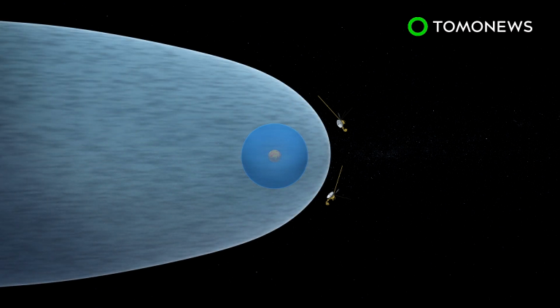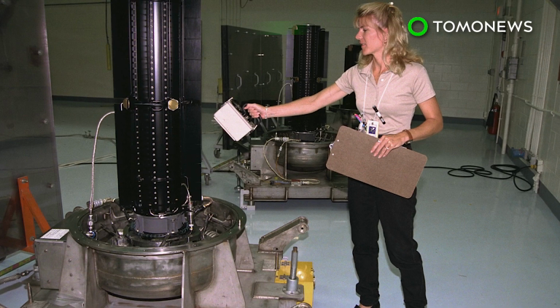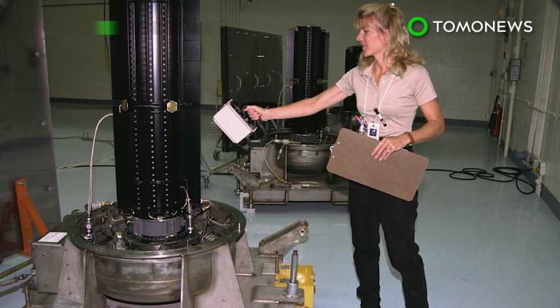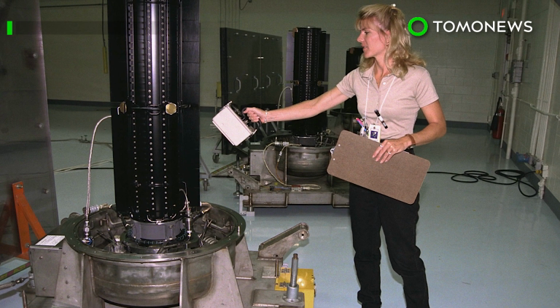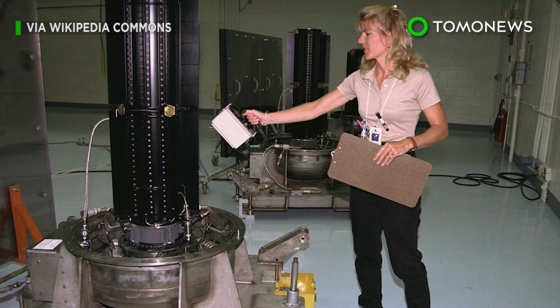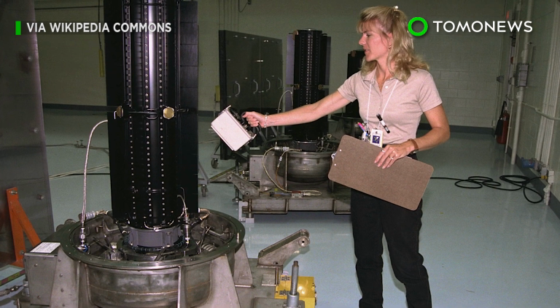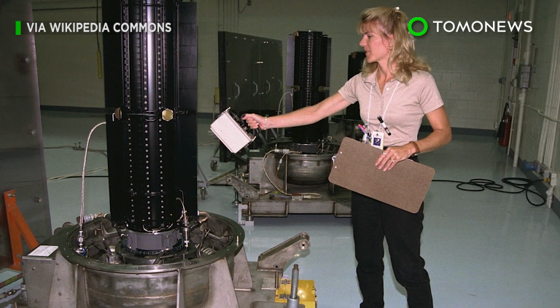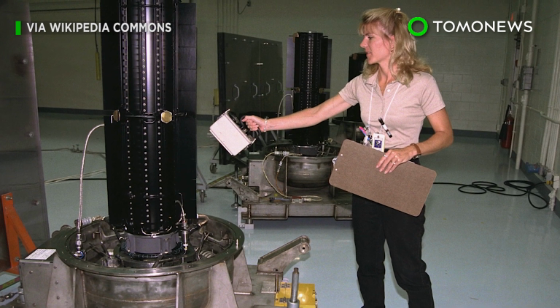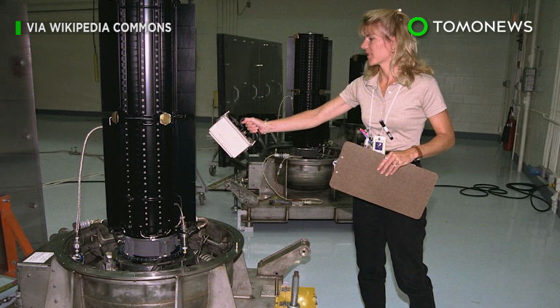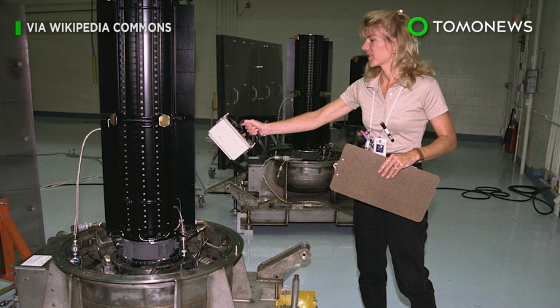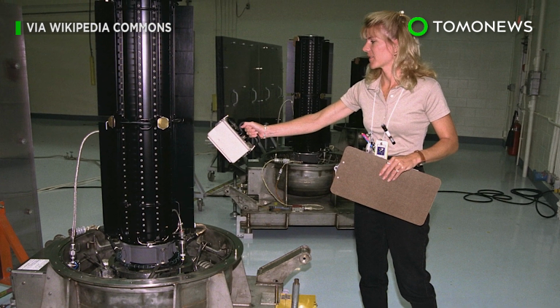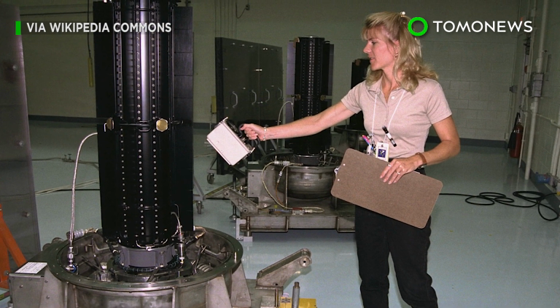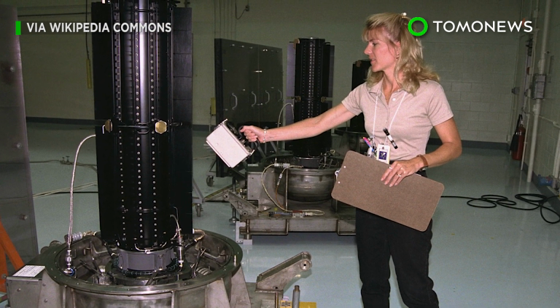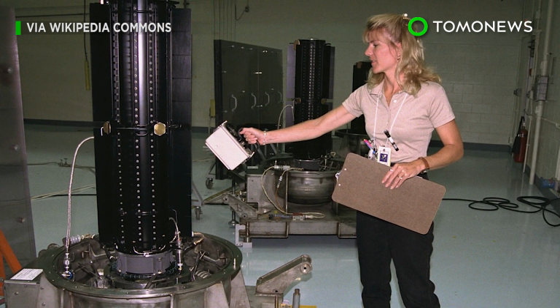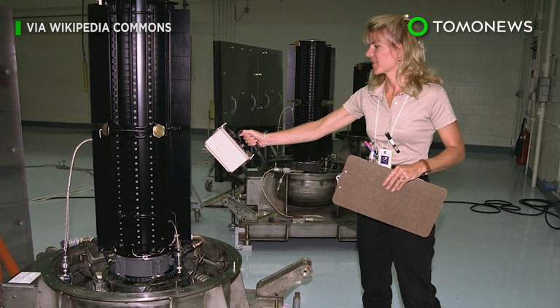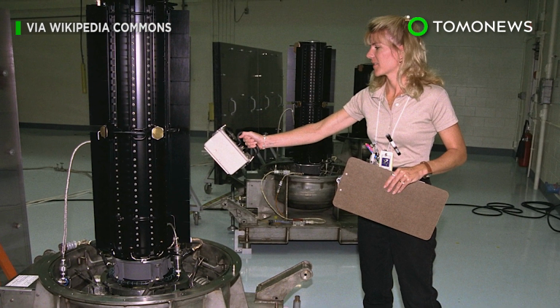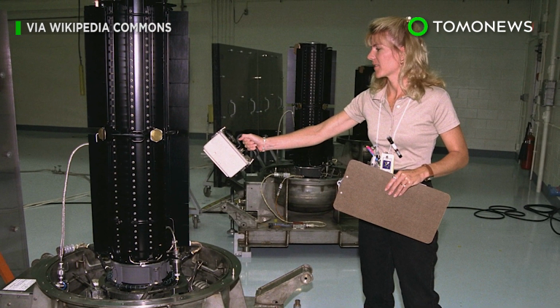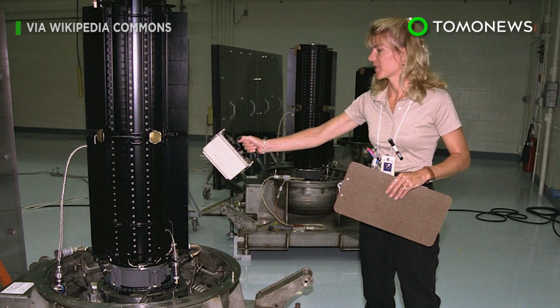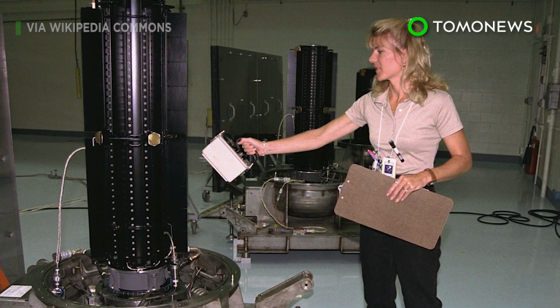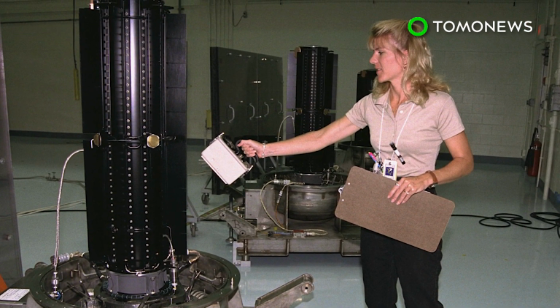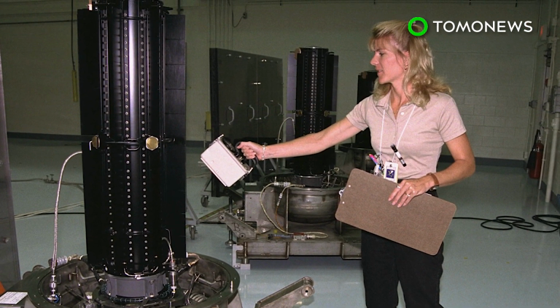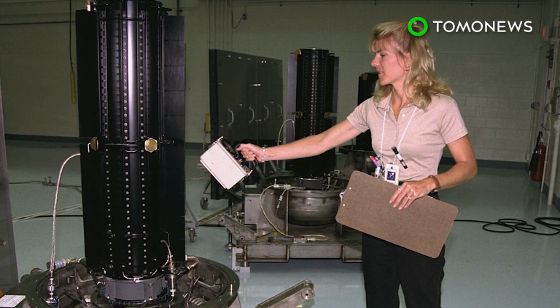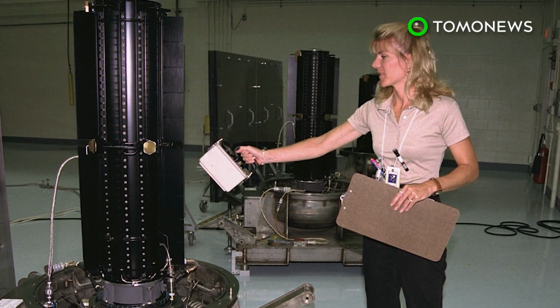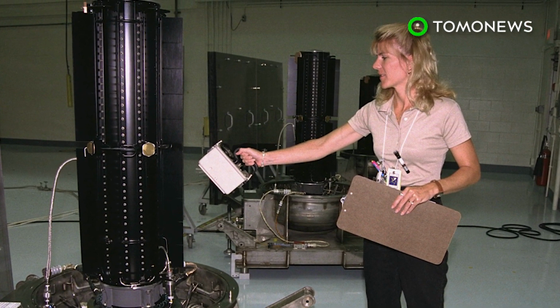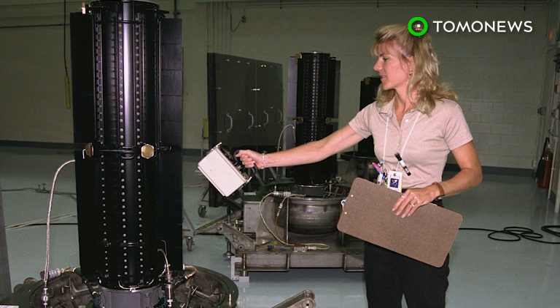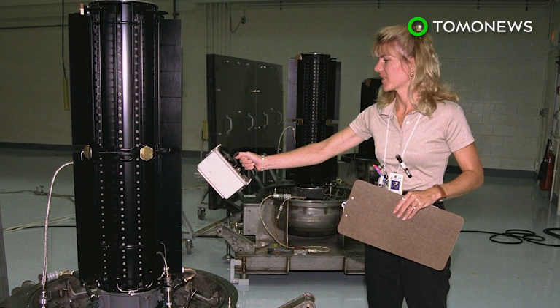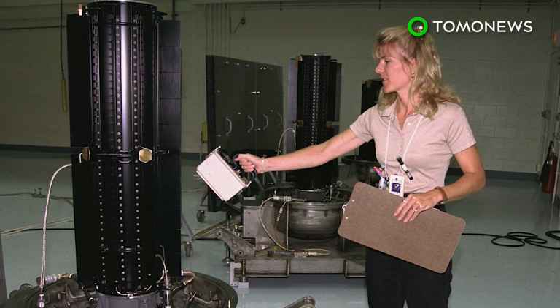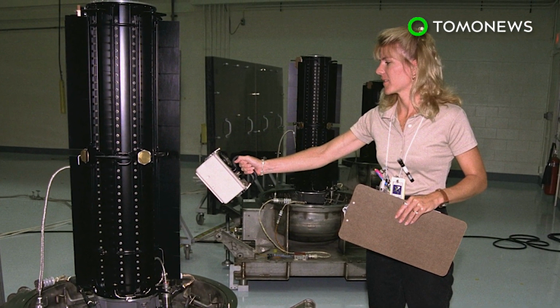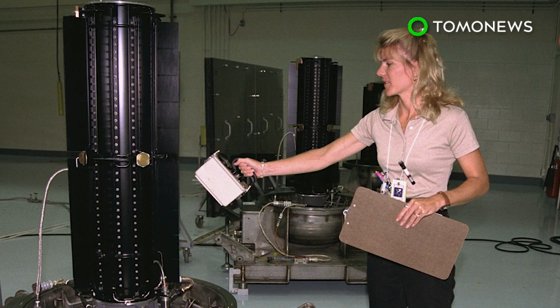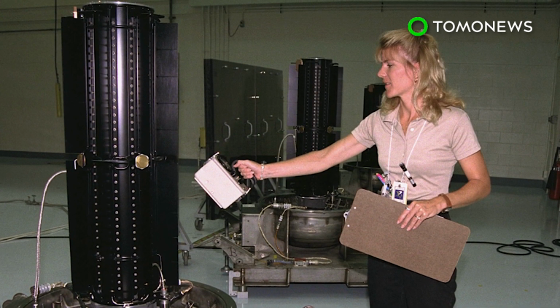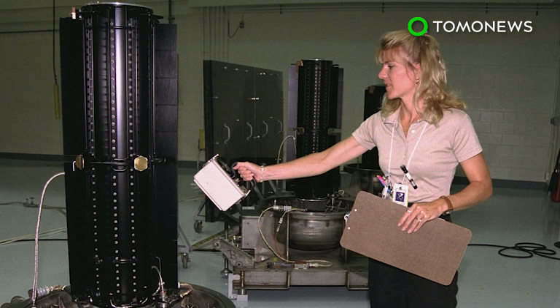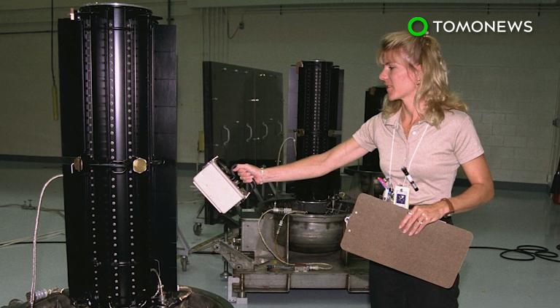Although the spacecraft's plutonium batteries will run out eventually, they are still aging more gracefully than Star Trek Voyagers.